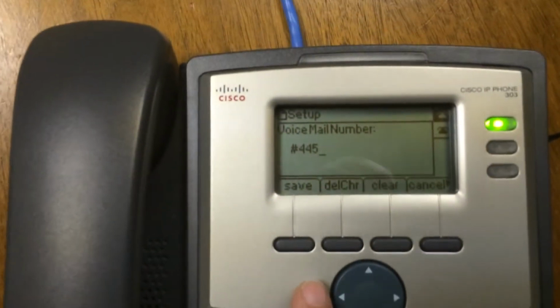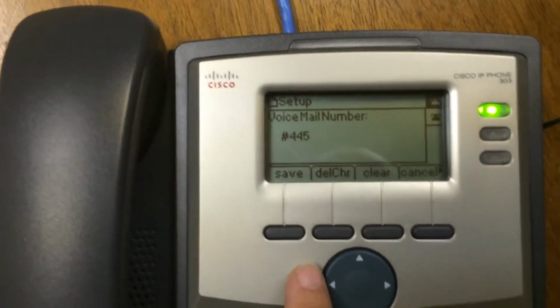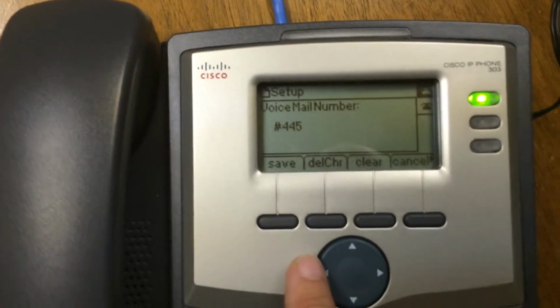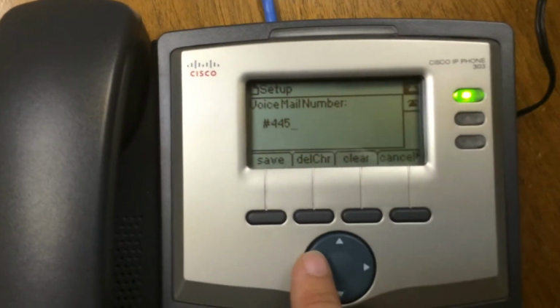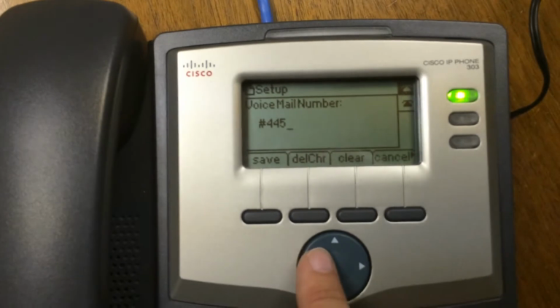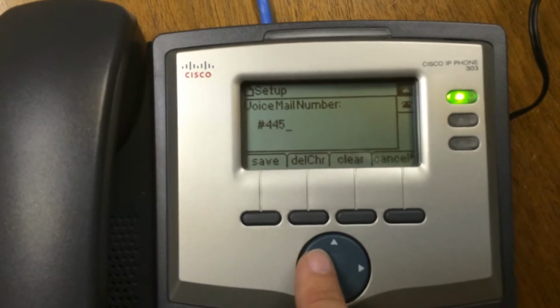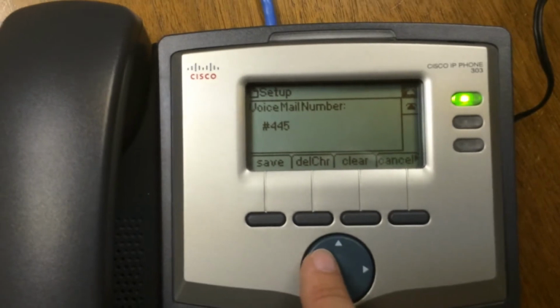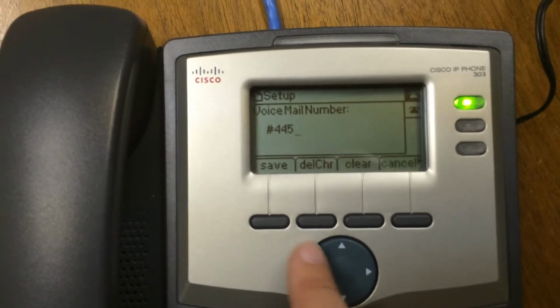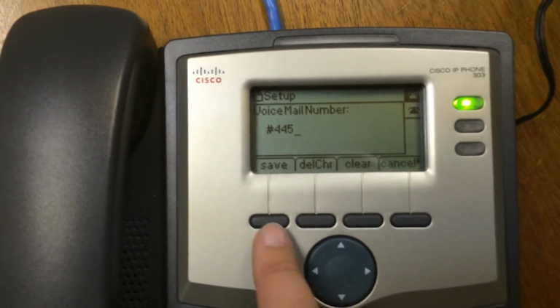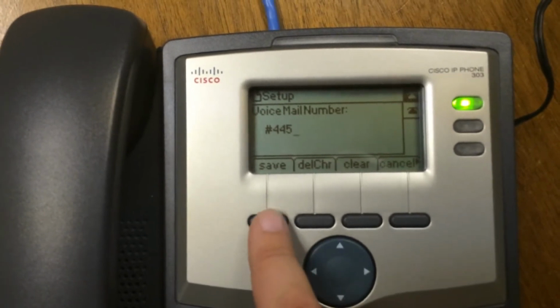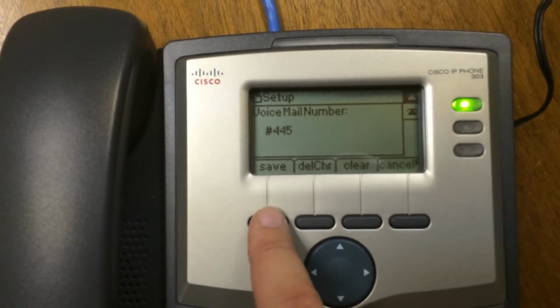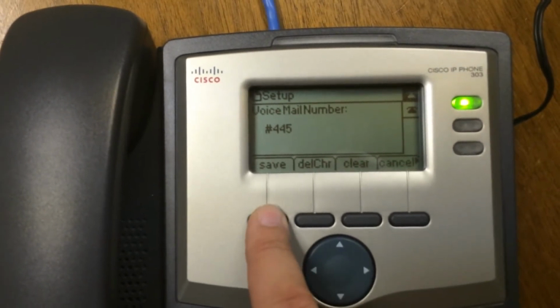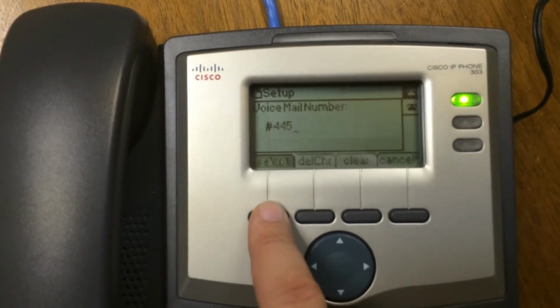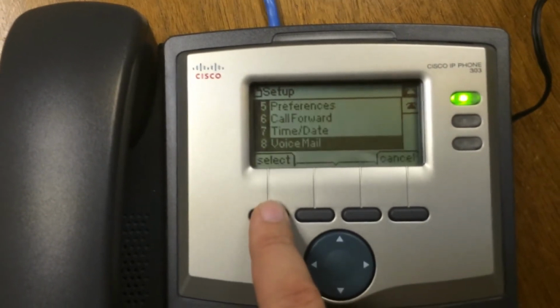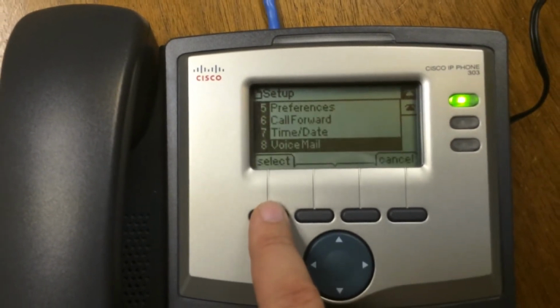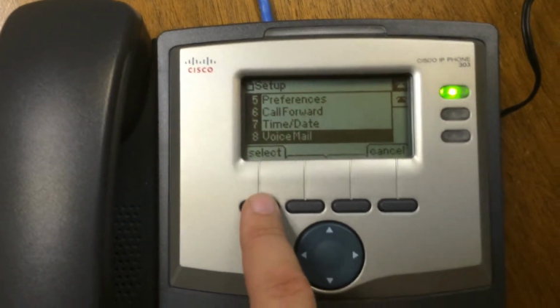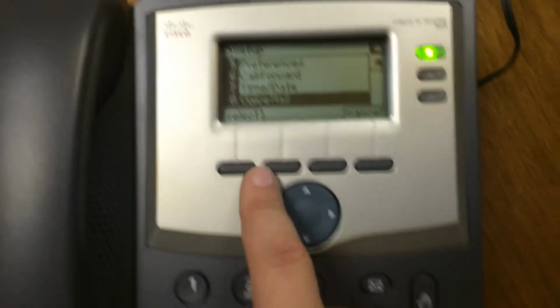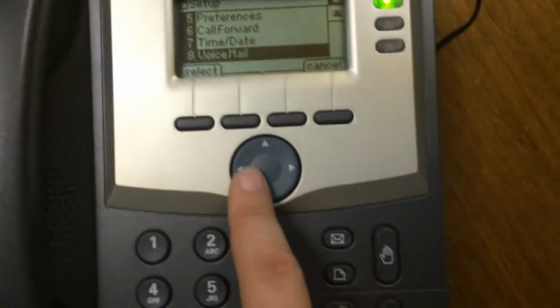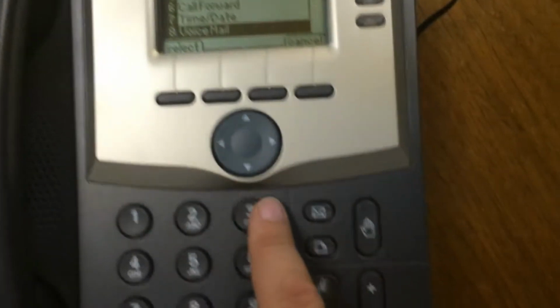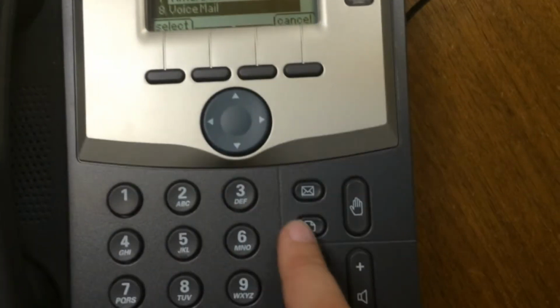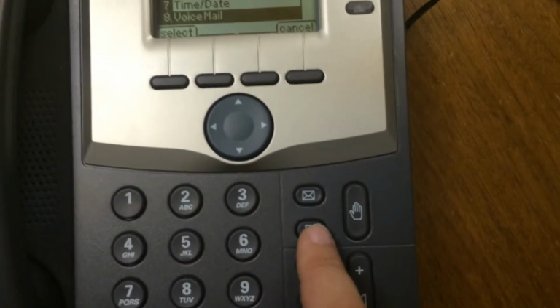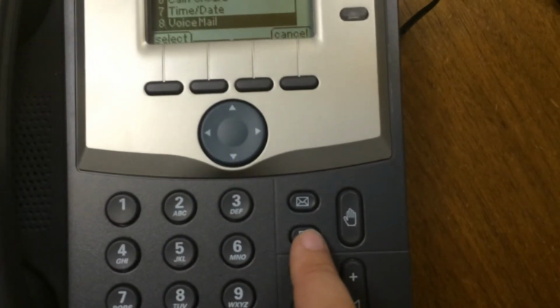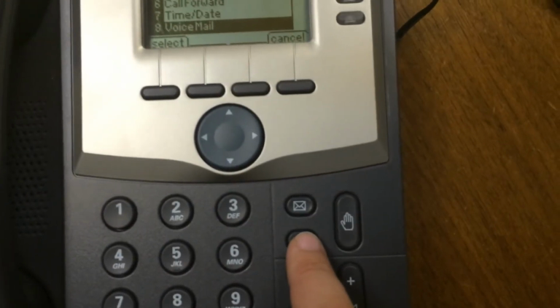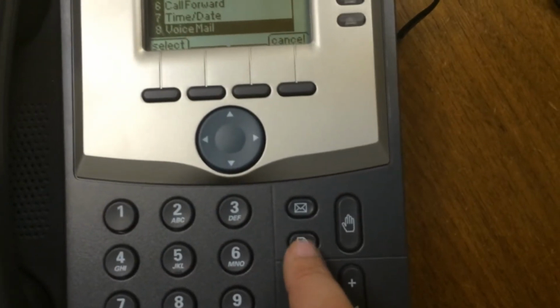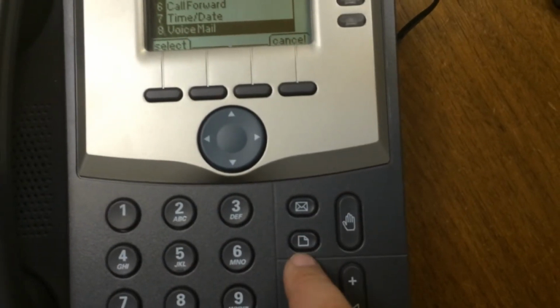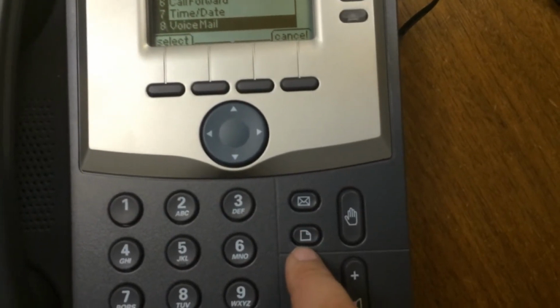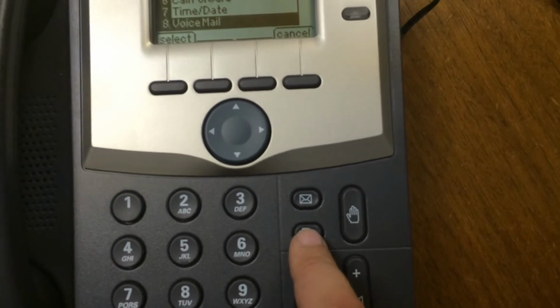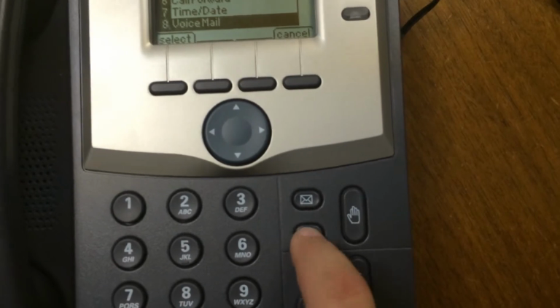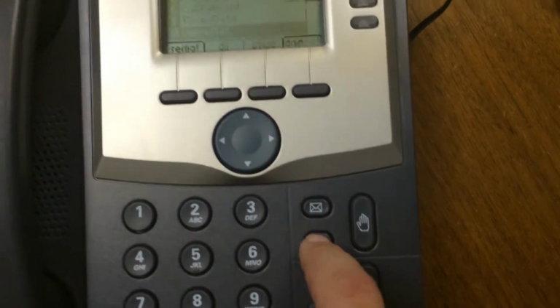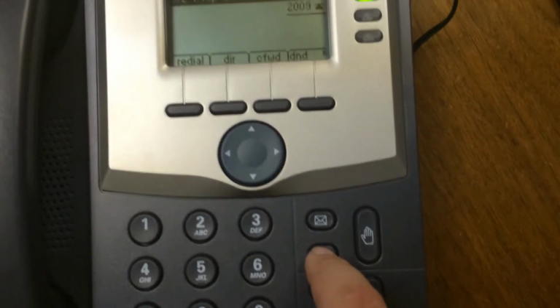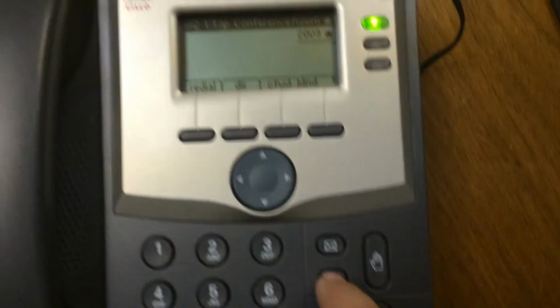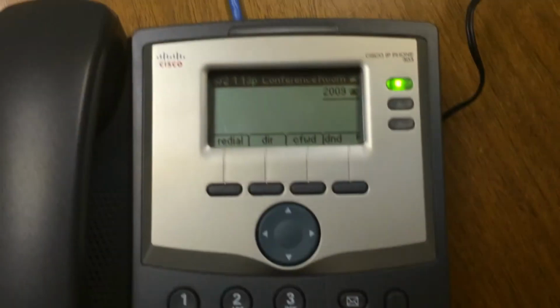As you can see, it shows up there. And then I'm going to save it. Then you press this menu button again to exit out.